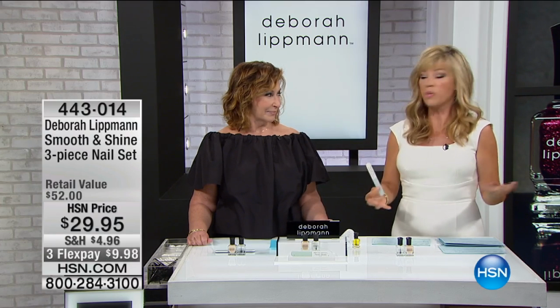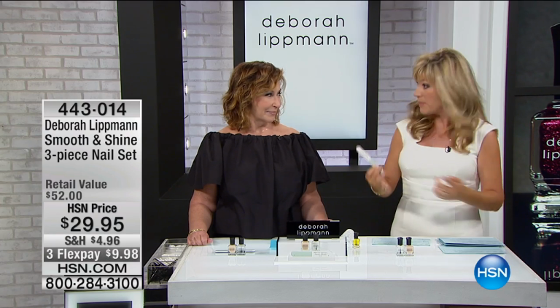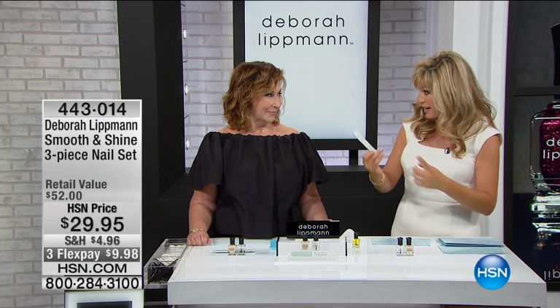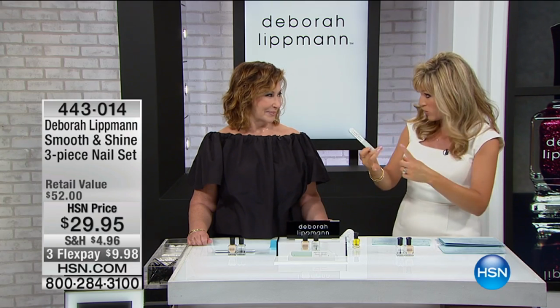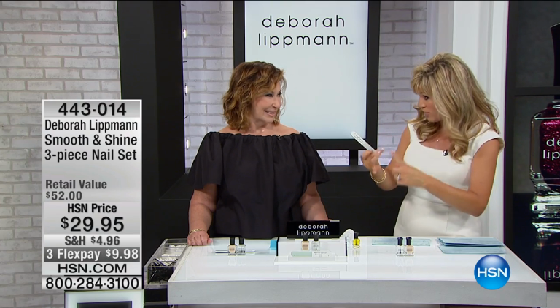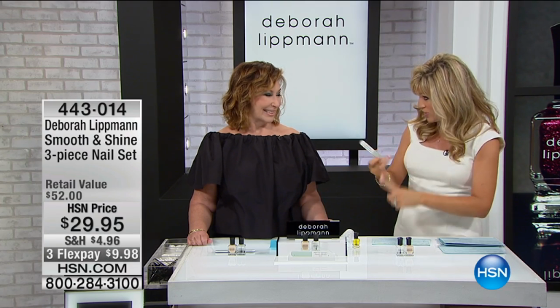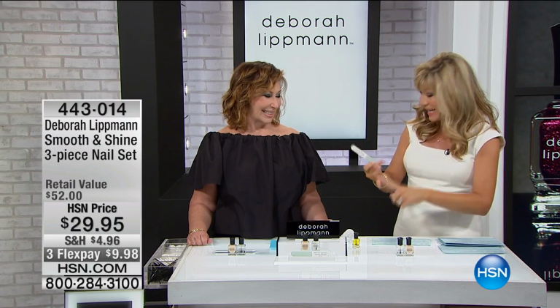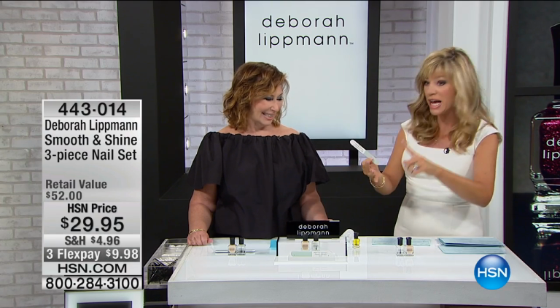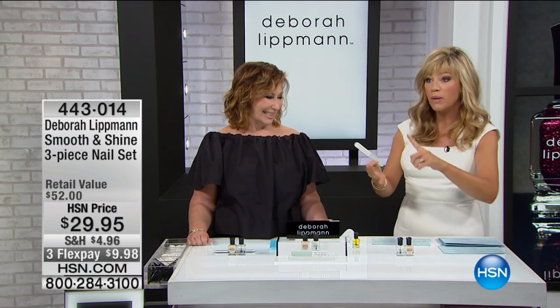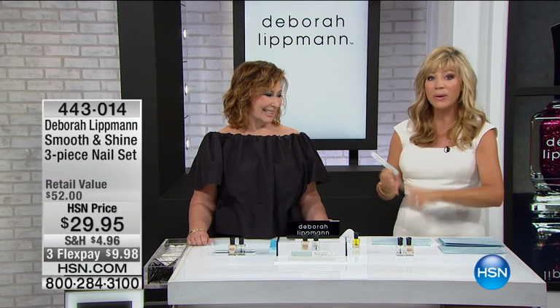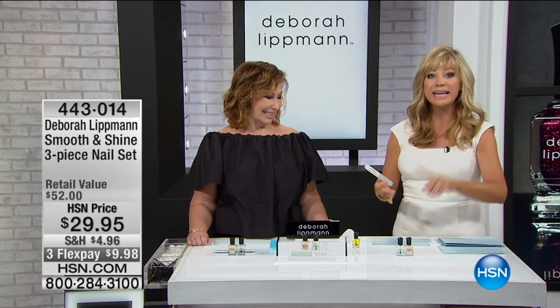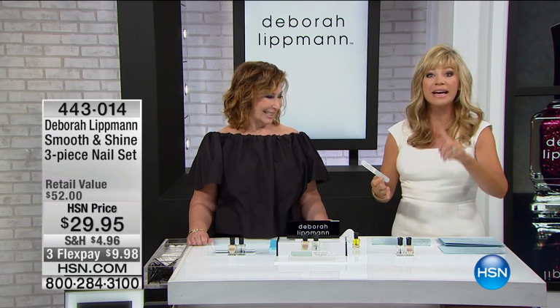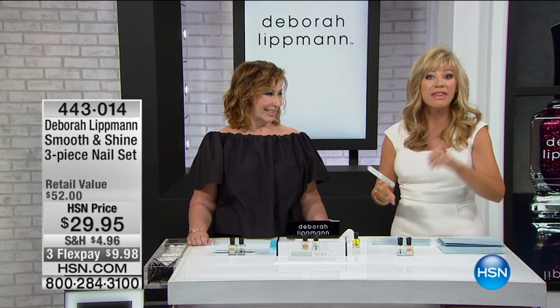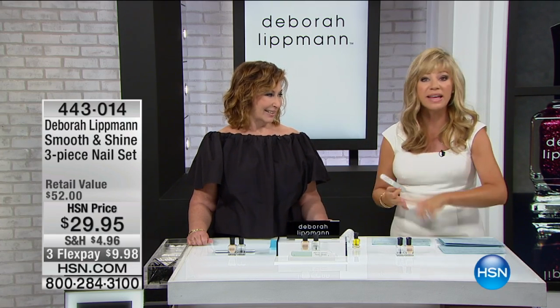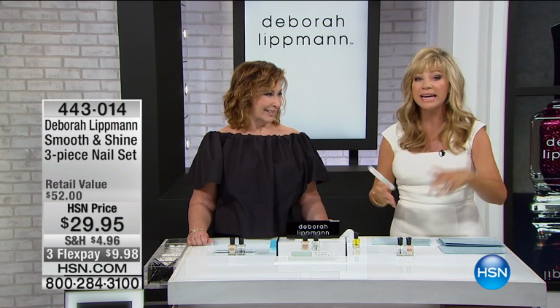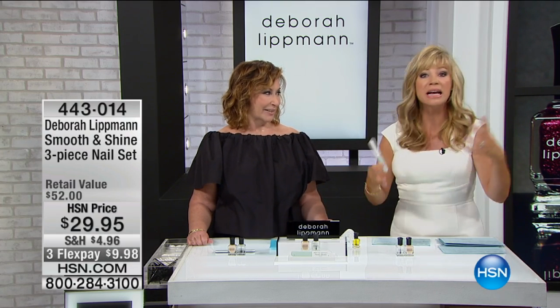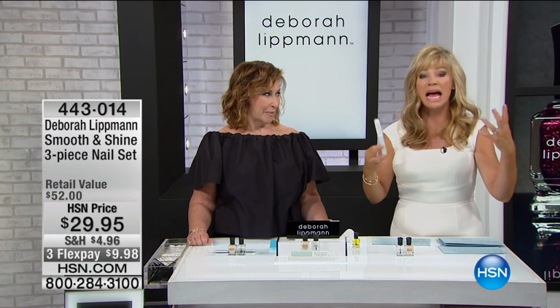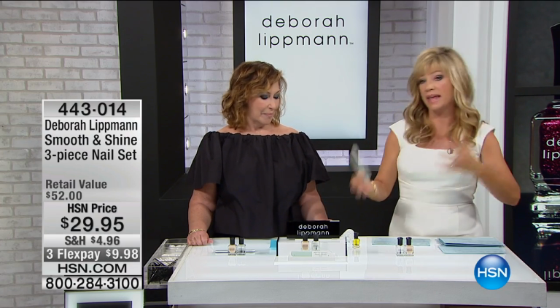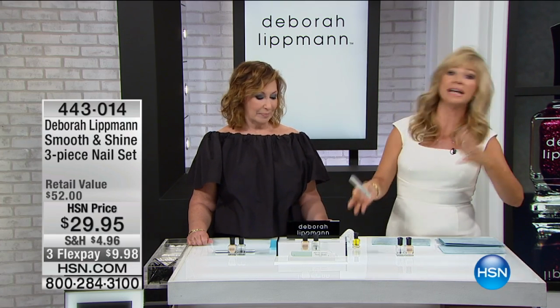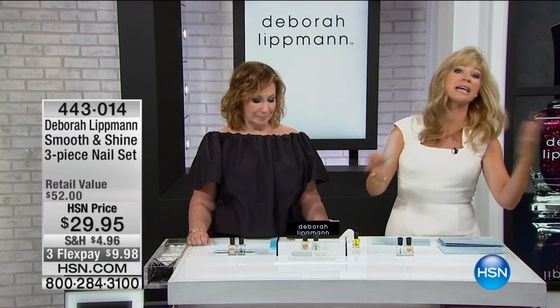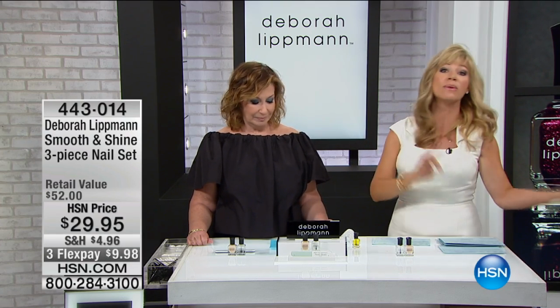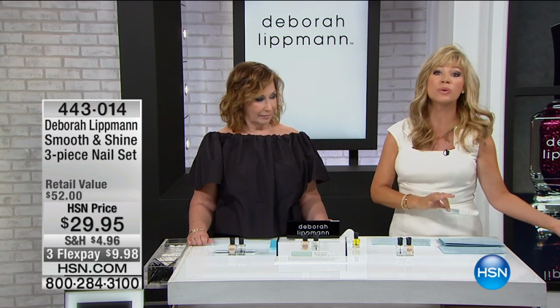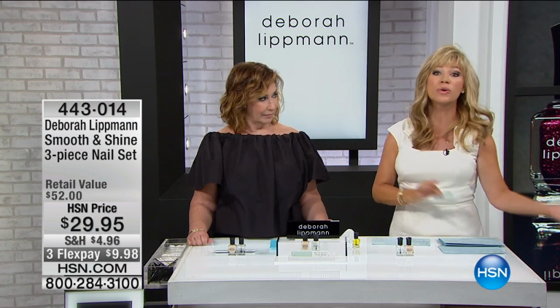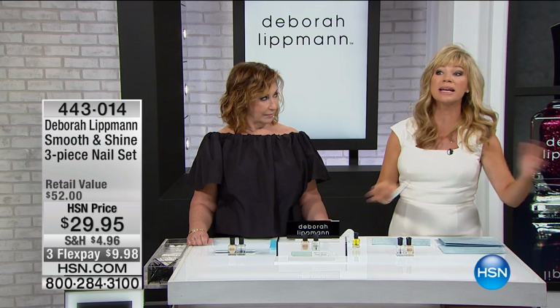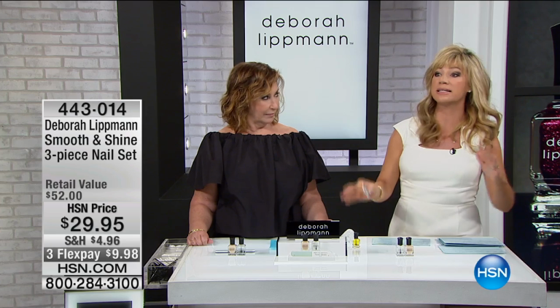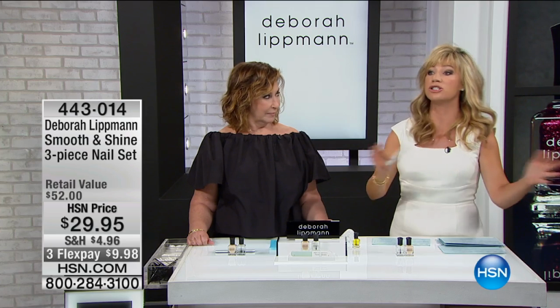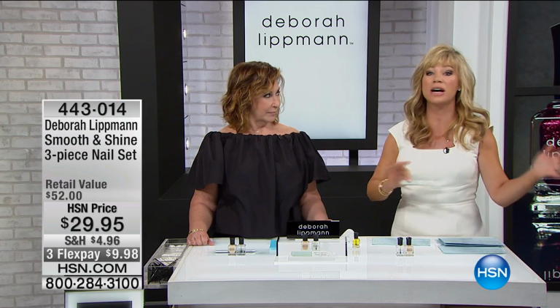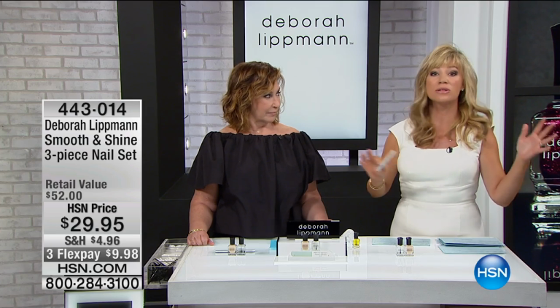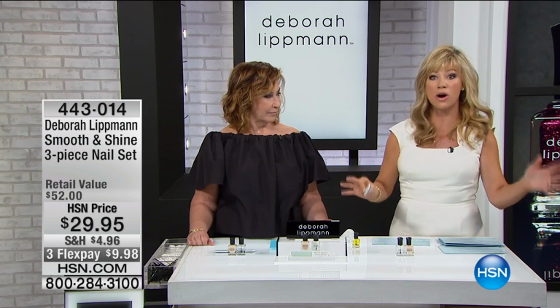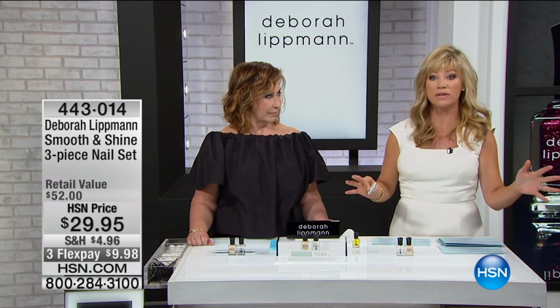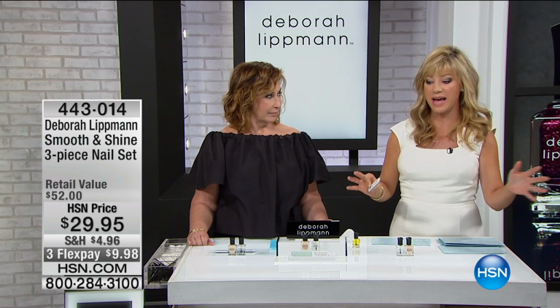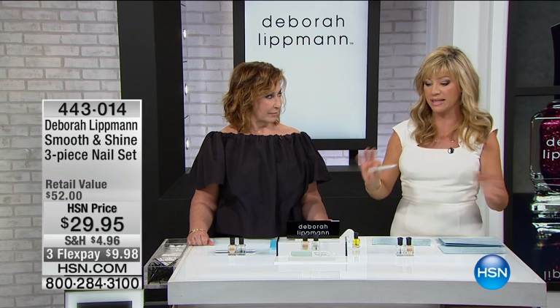My nails were always splitting, breaking, thinning, and that's why I went to acrylics and gels and all of that.